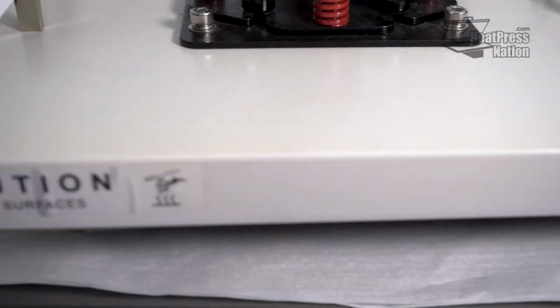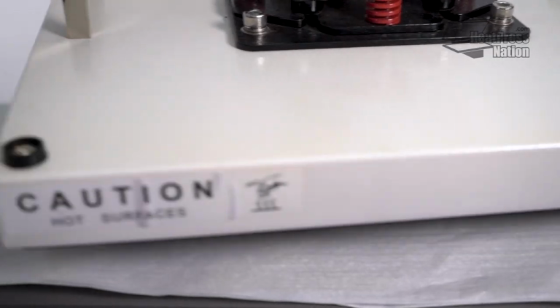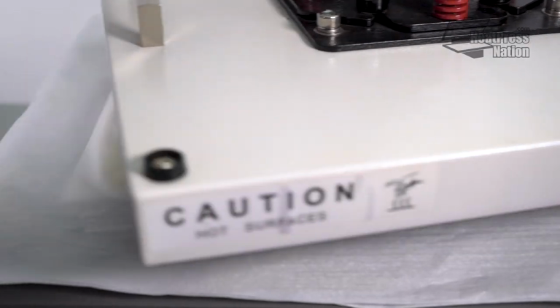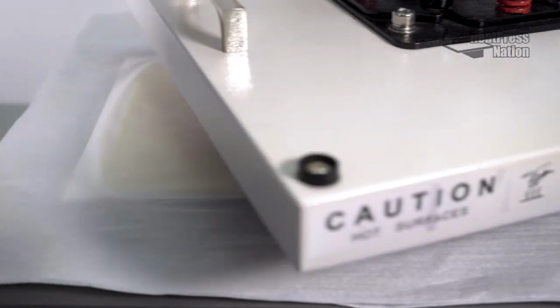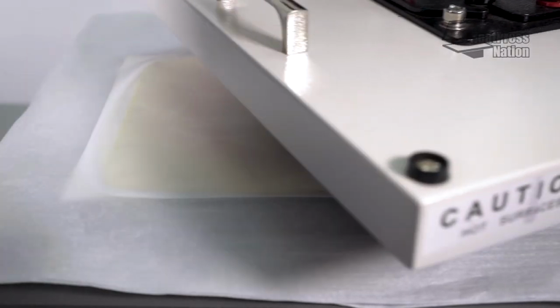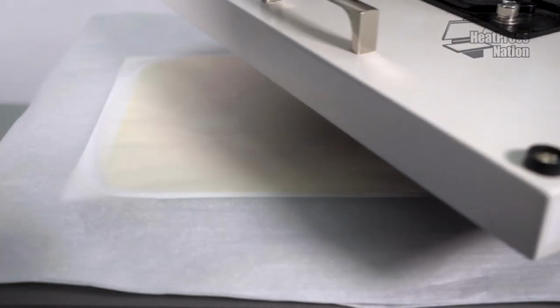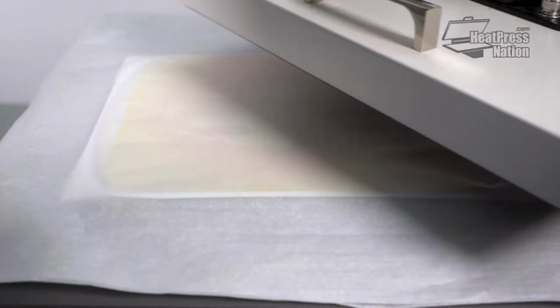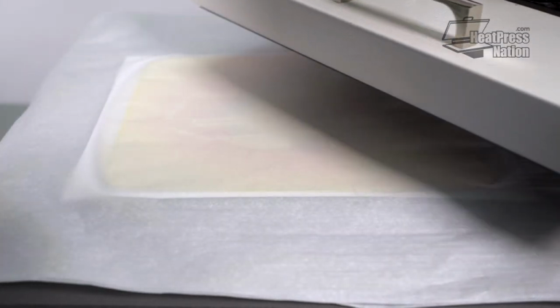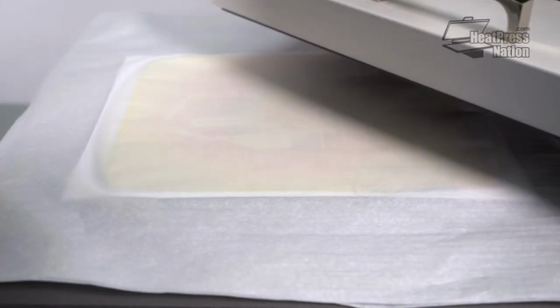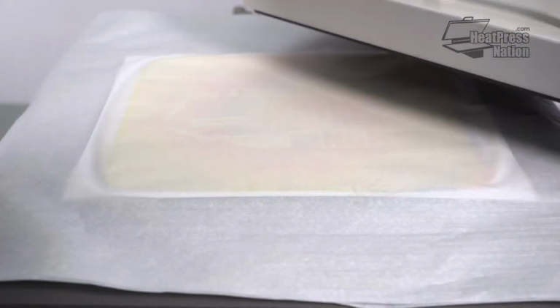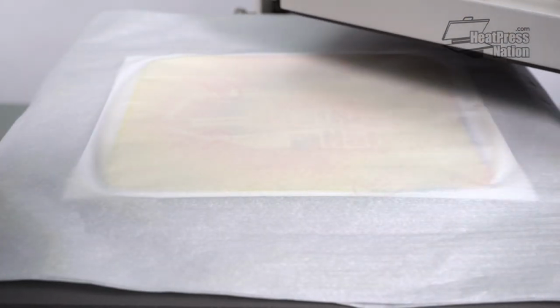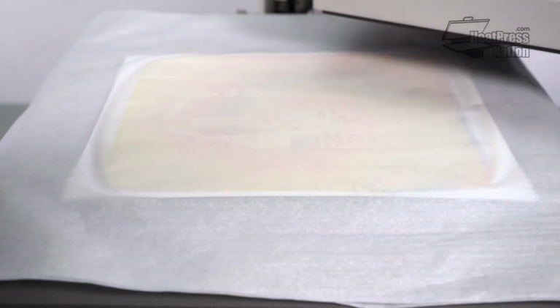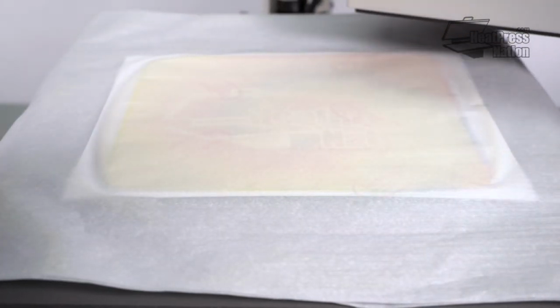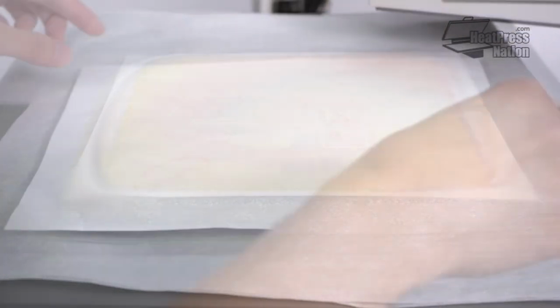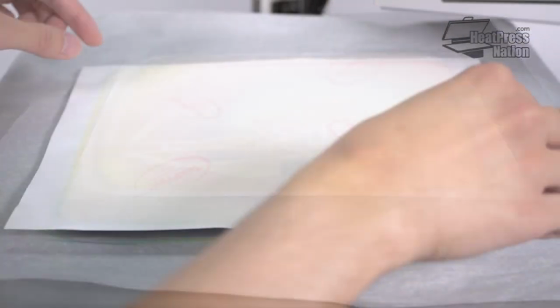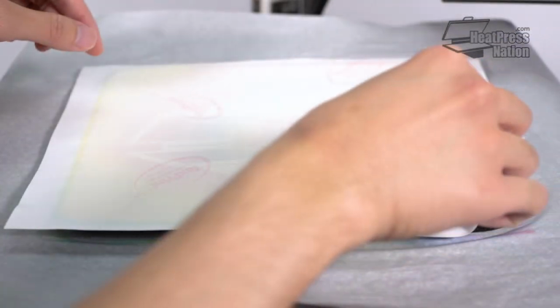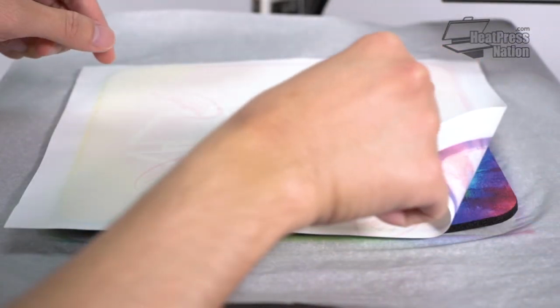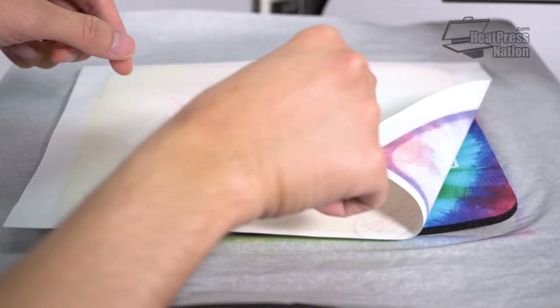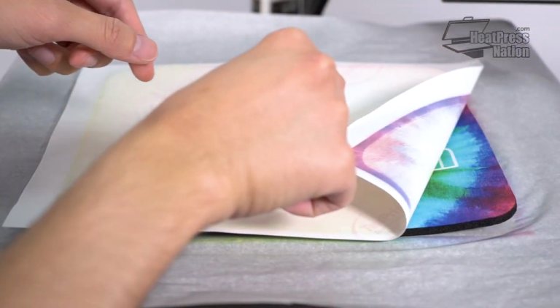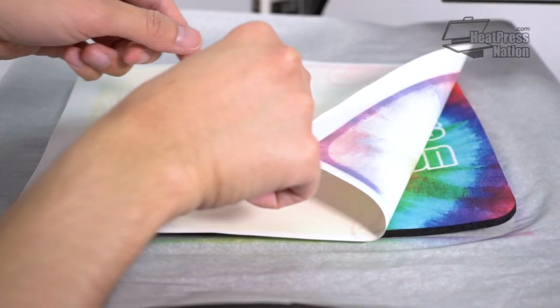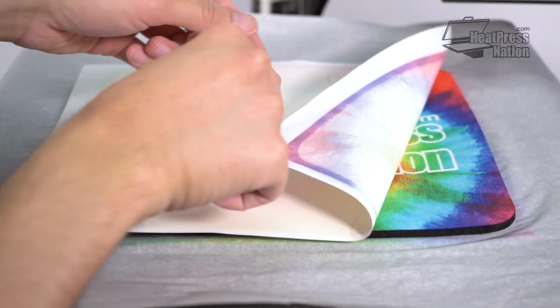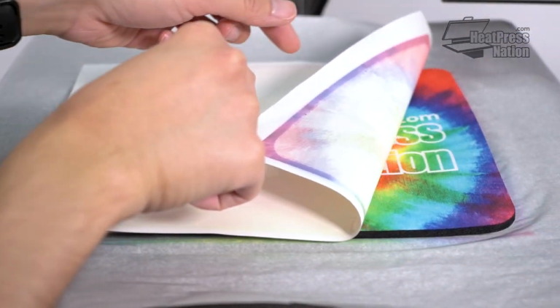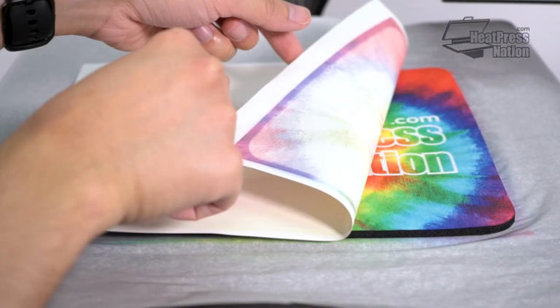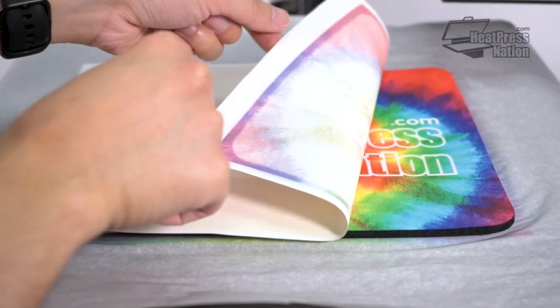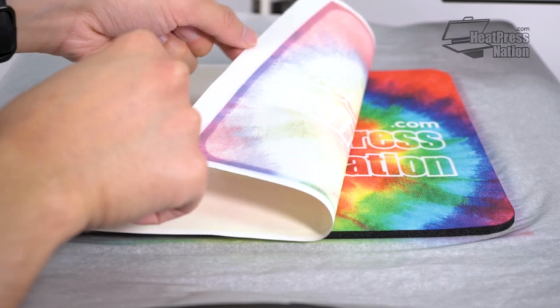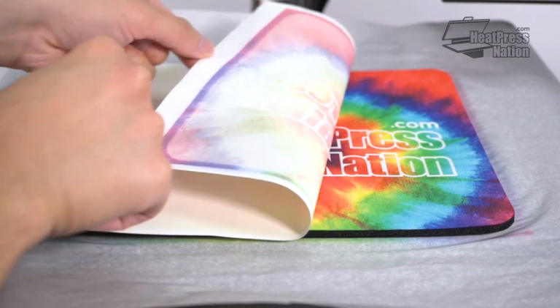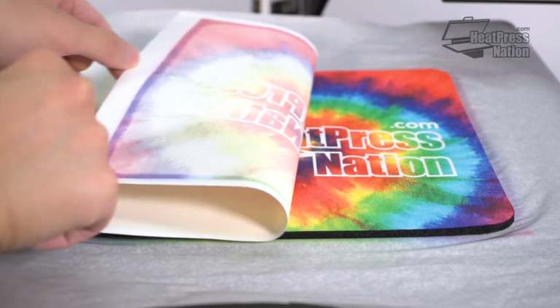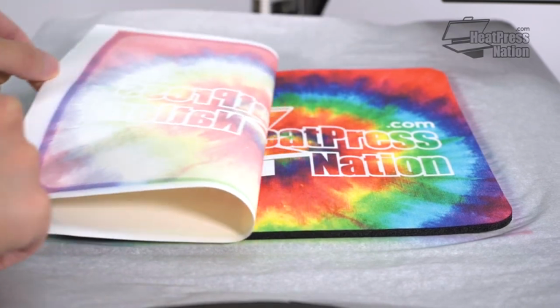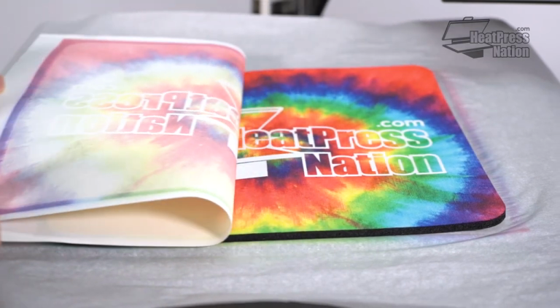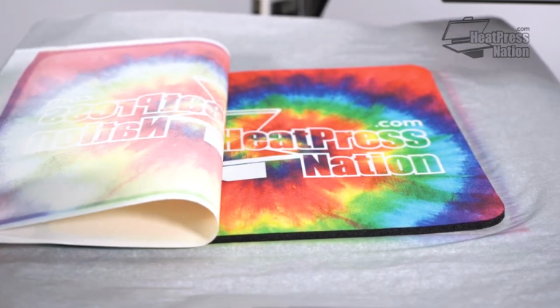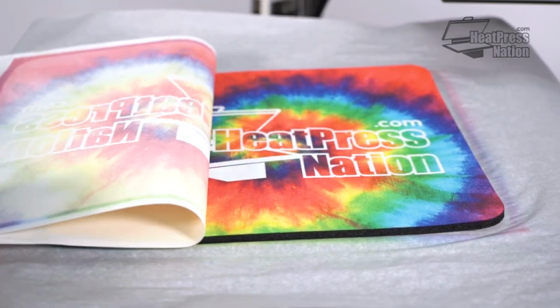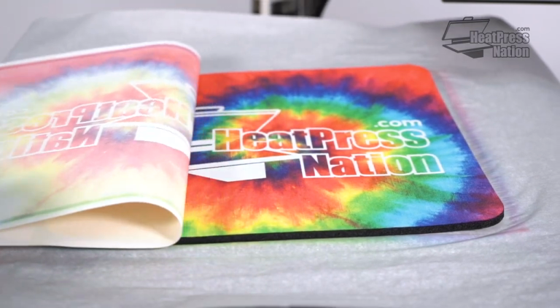When it's done, wait a few moments and then peel away the transfer to reveal your amazing custom mousepad.